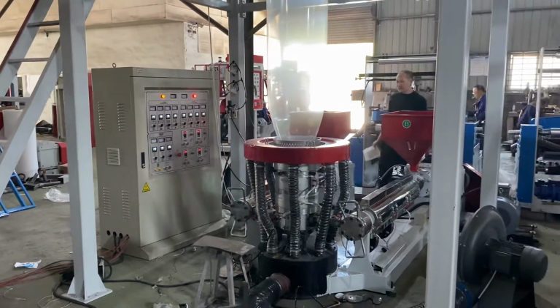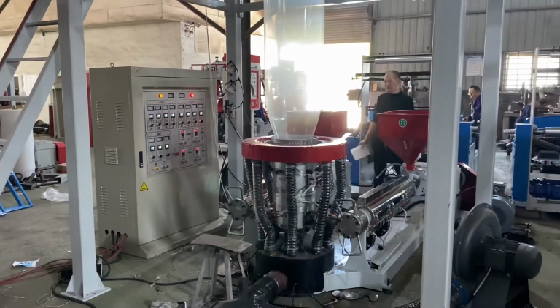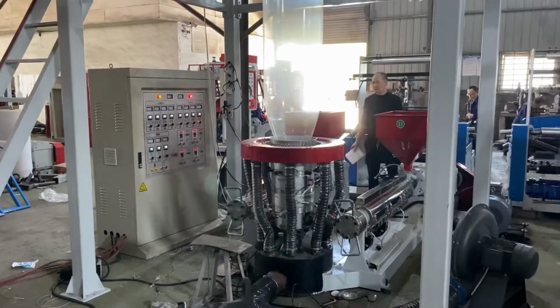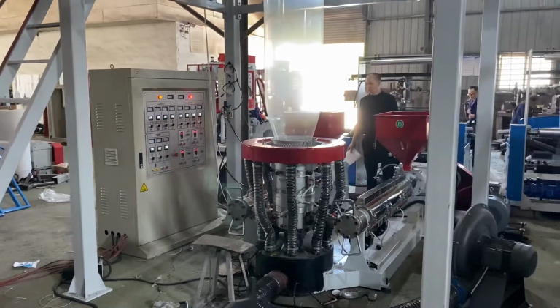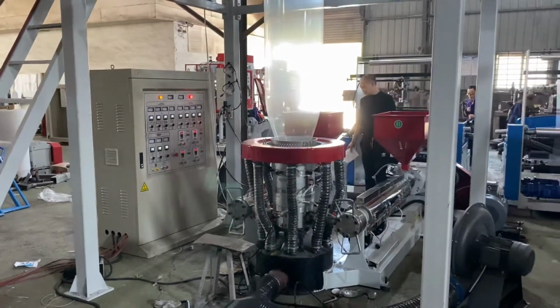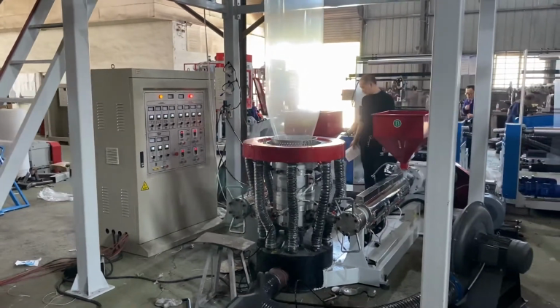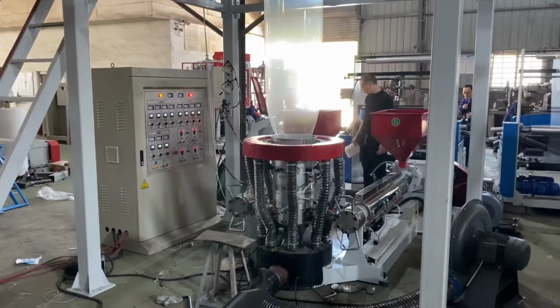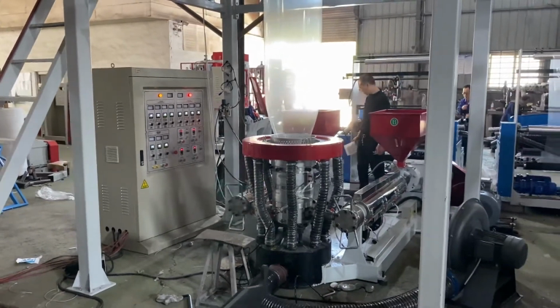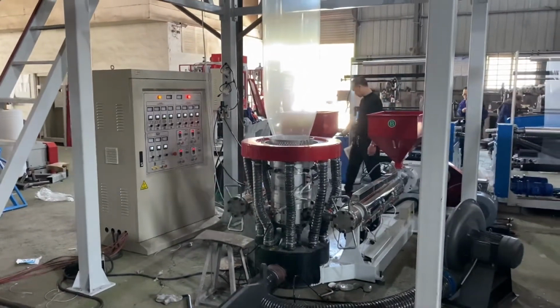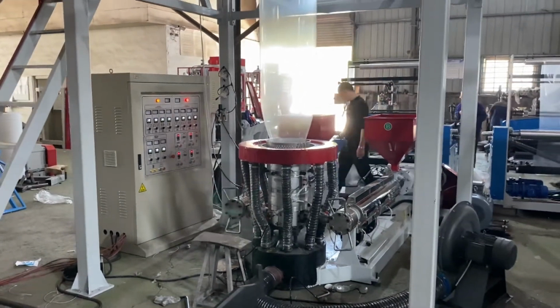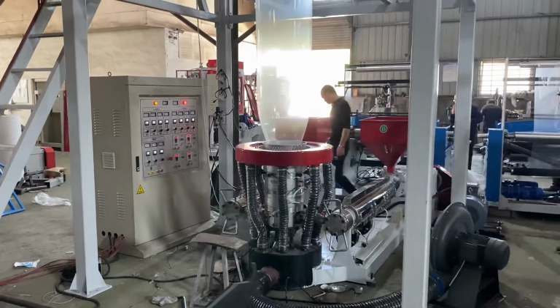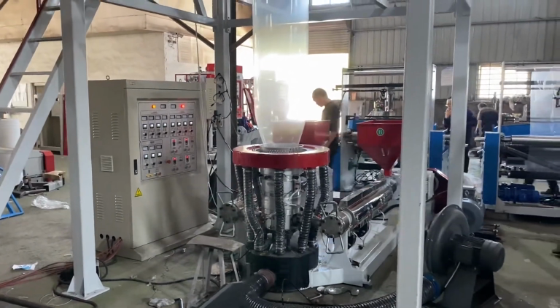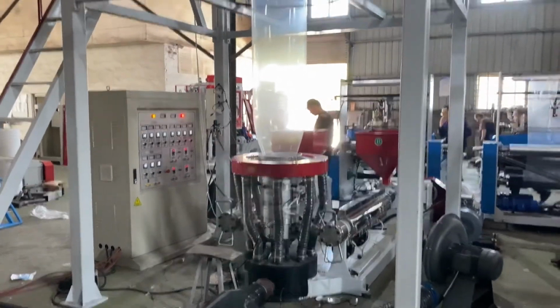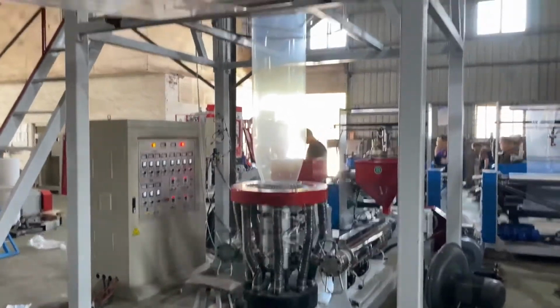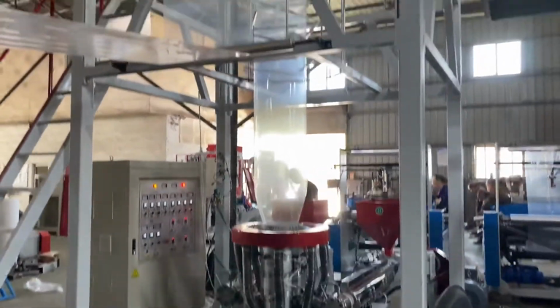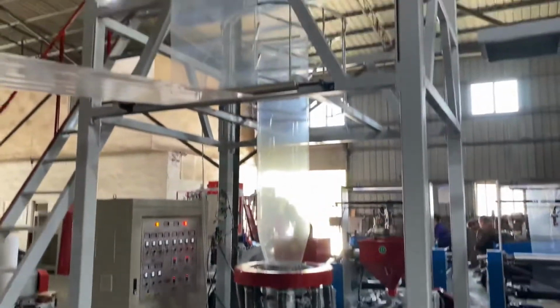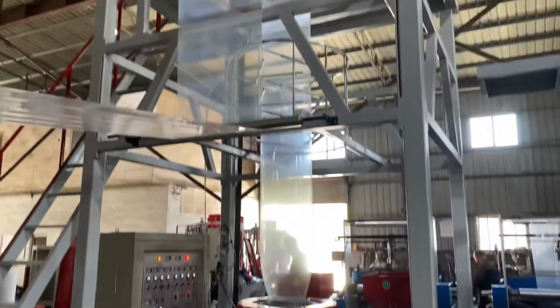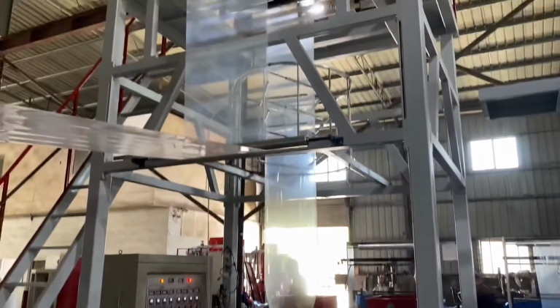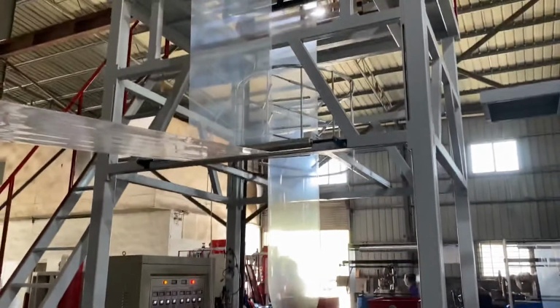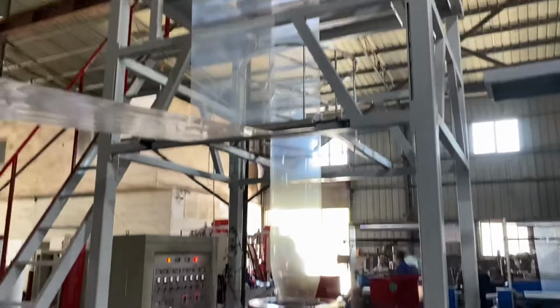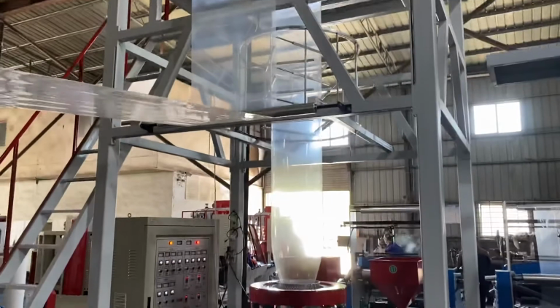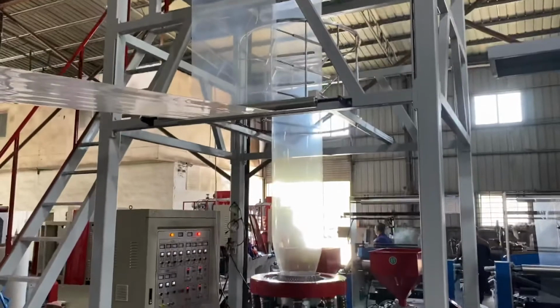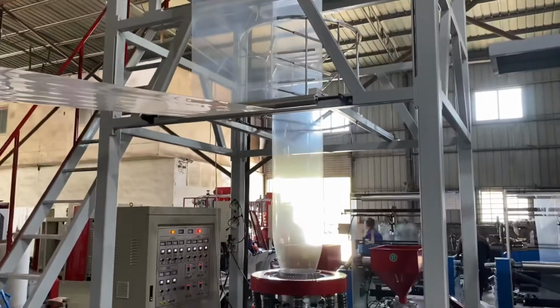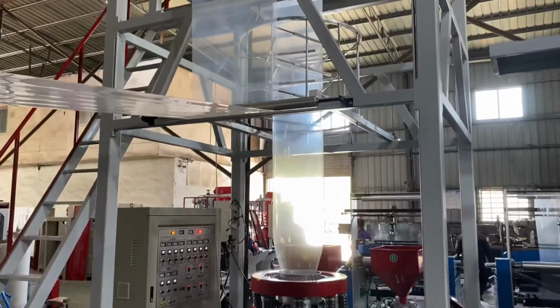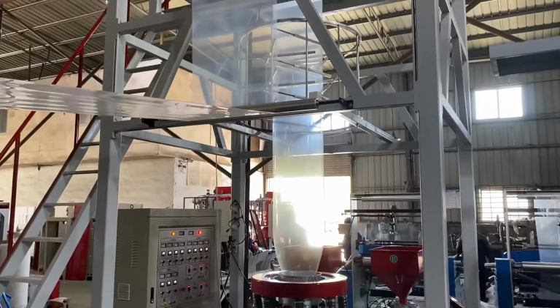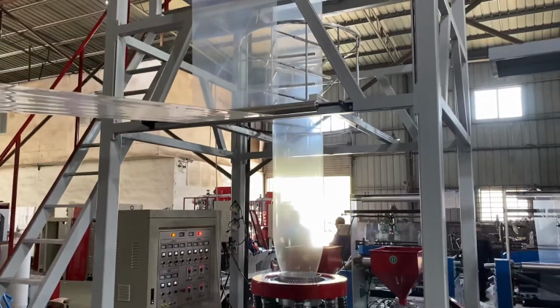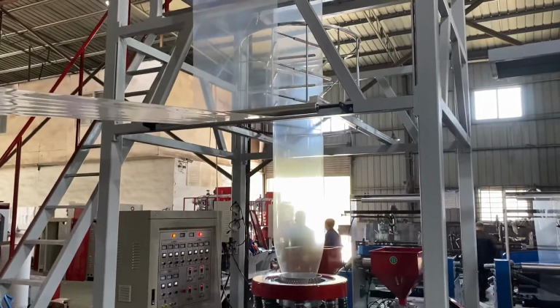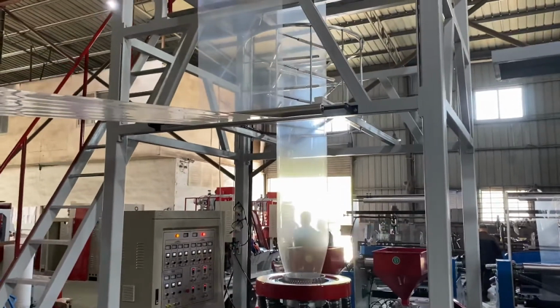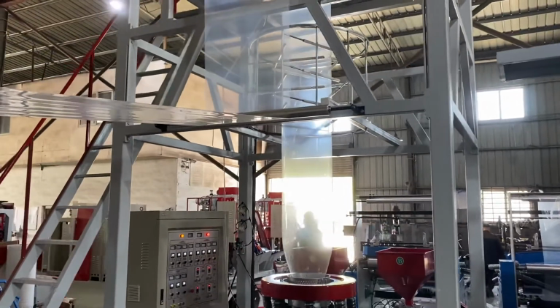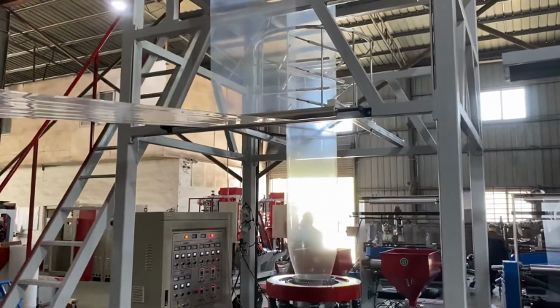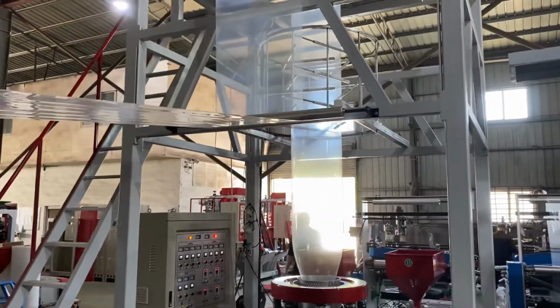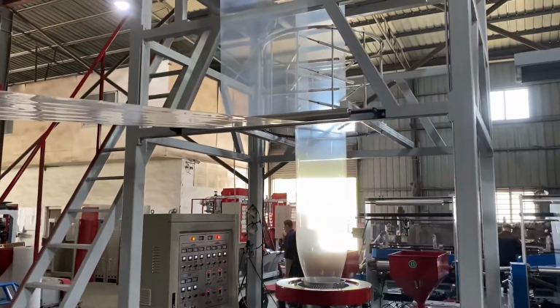For the air ring, we use the double lip air ring. It can cool the fuel bubbles very fast and it can improve the output of the machine.